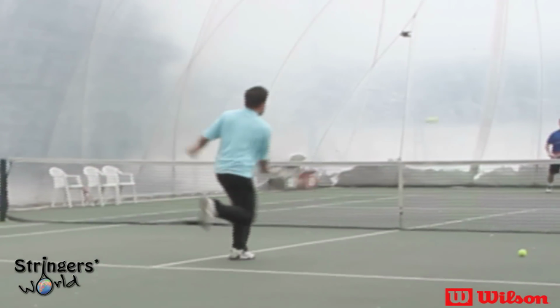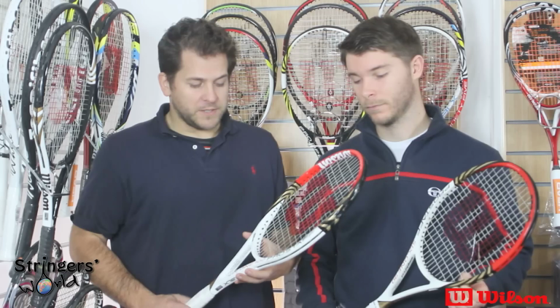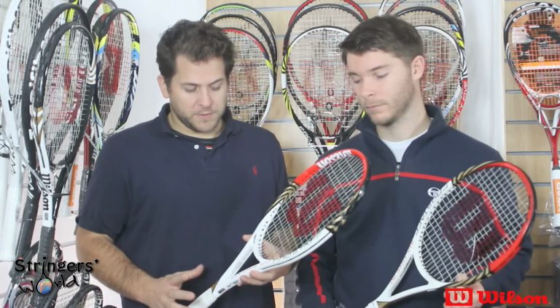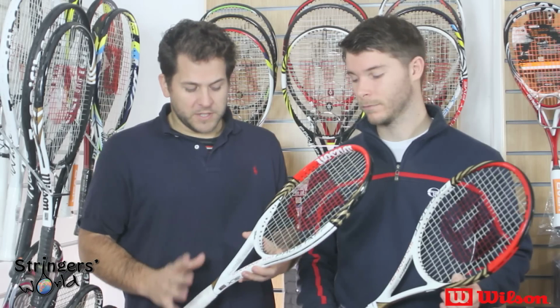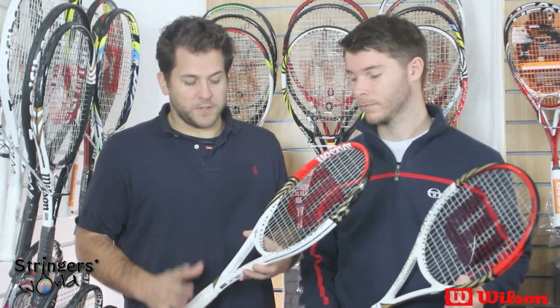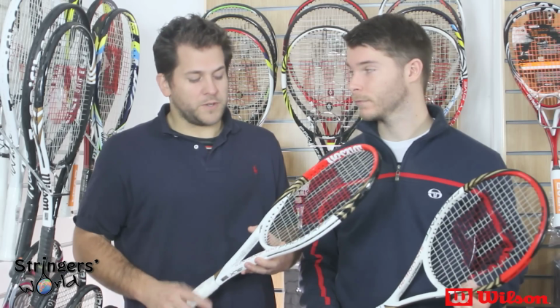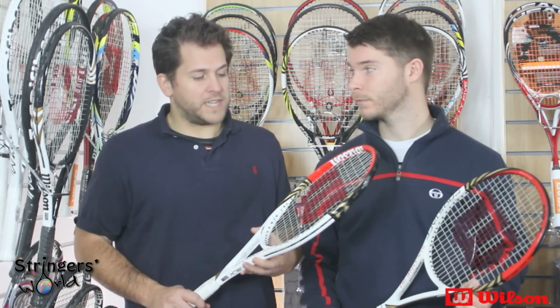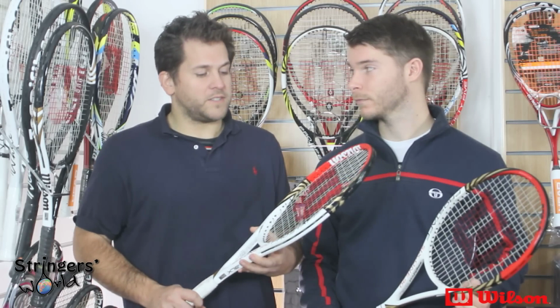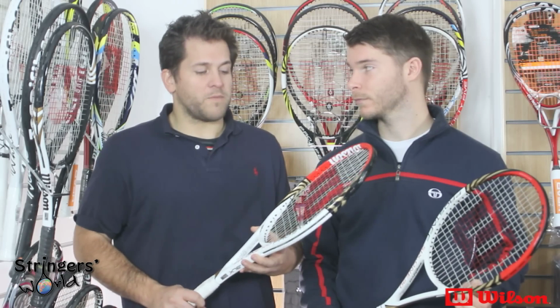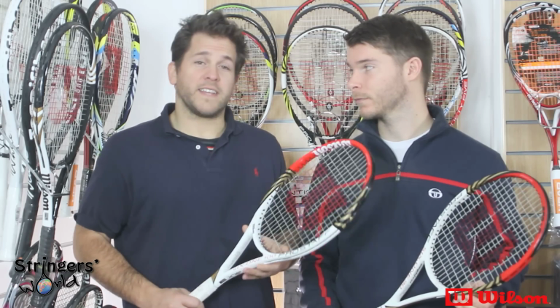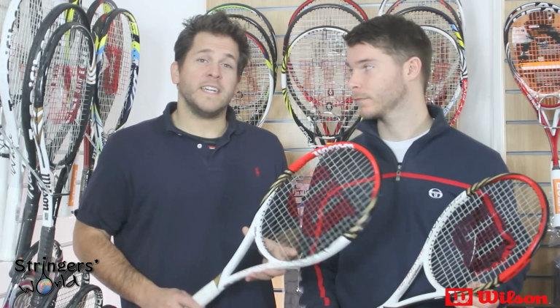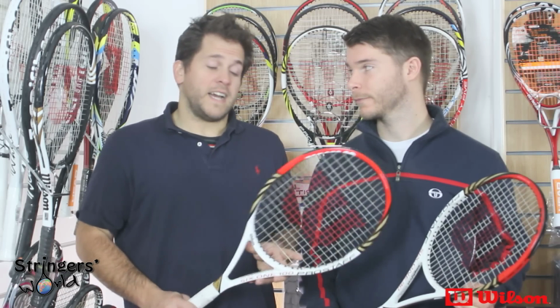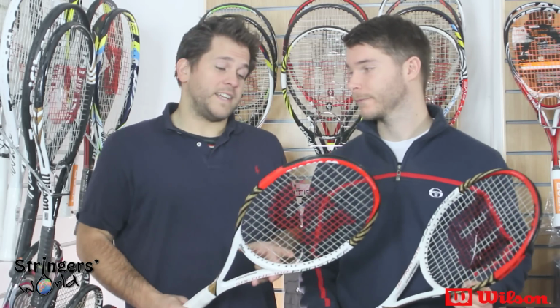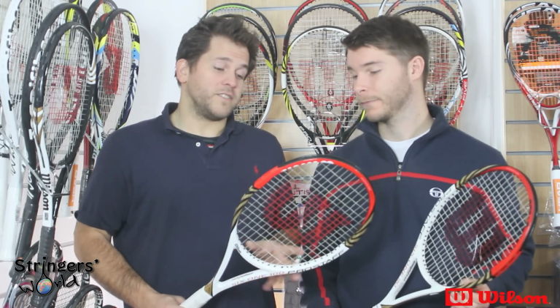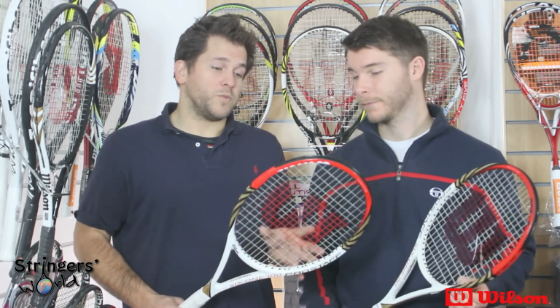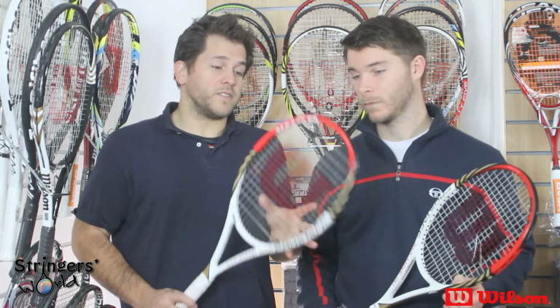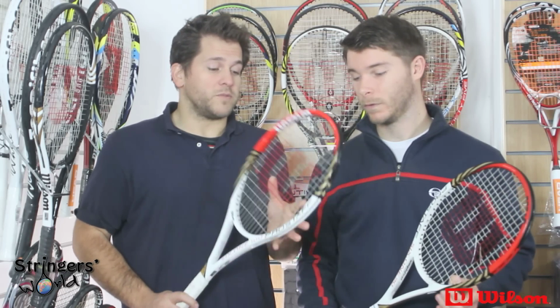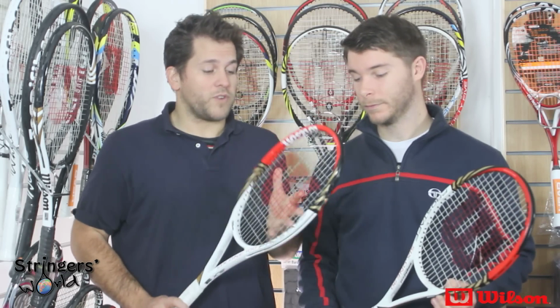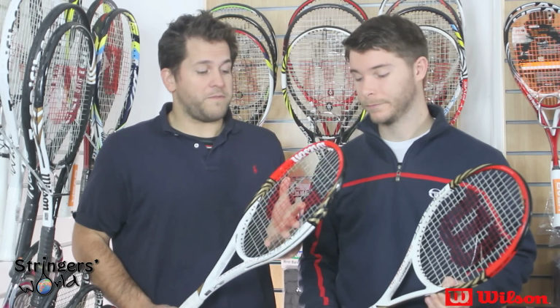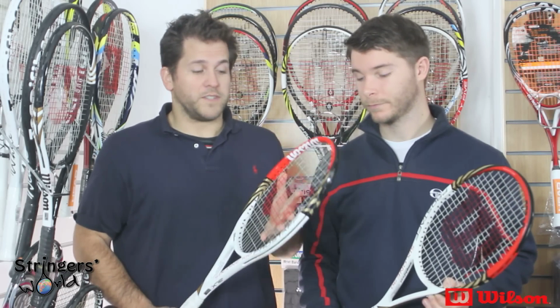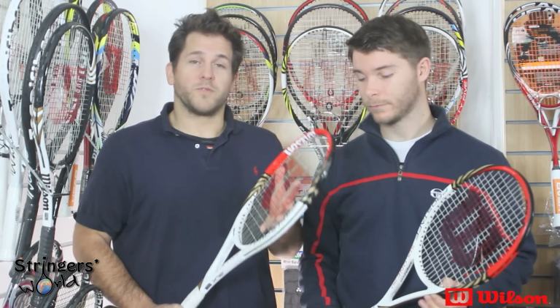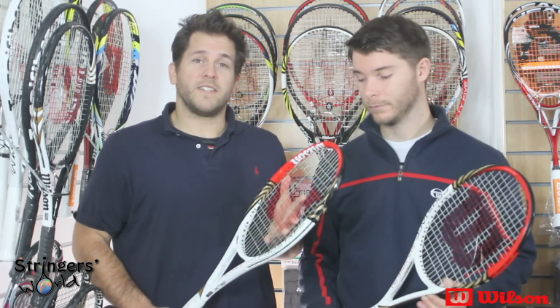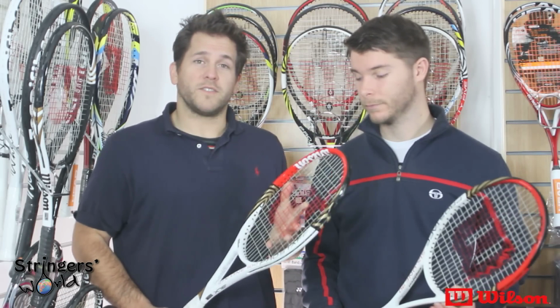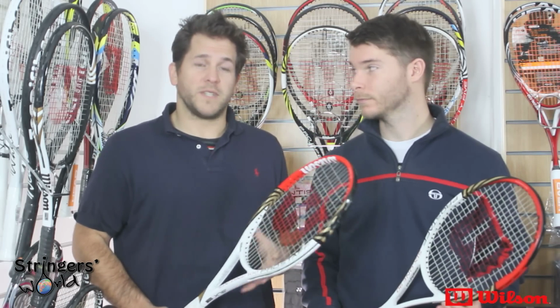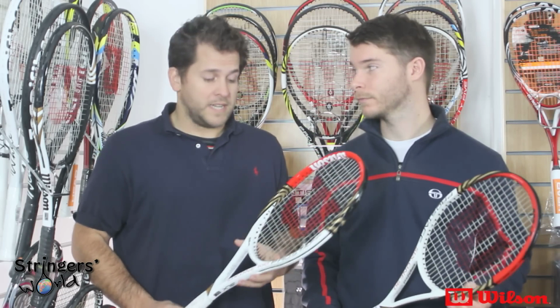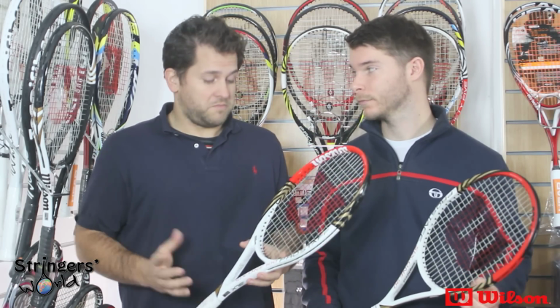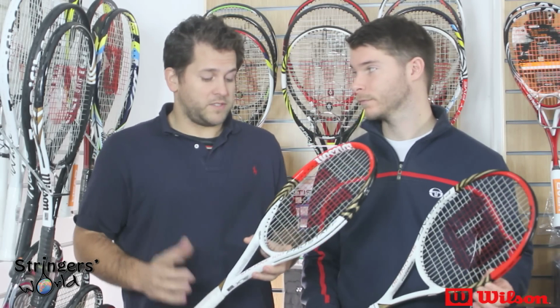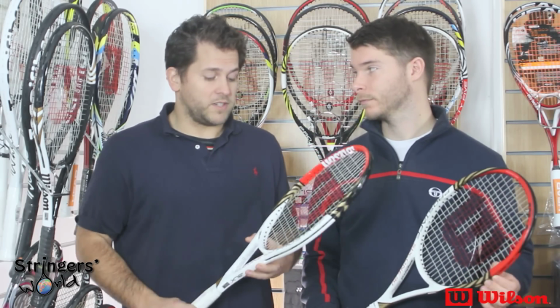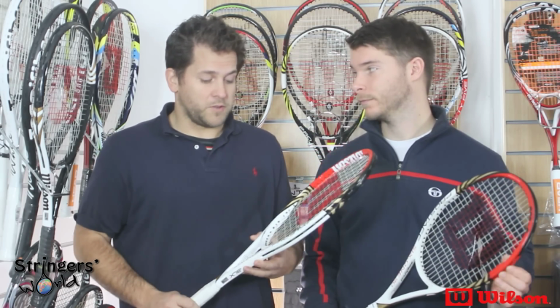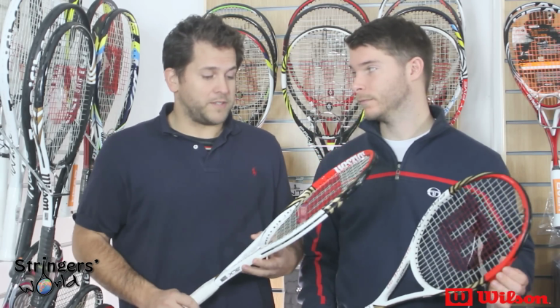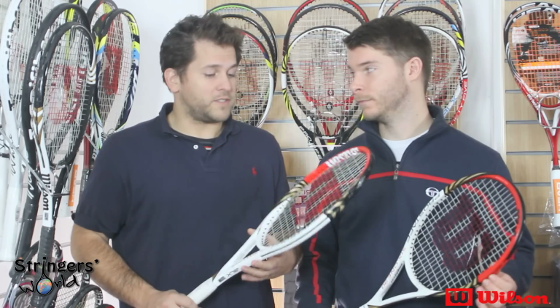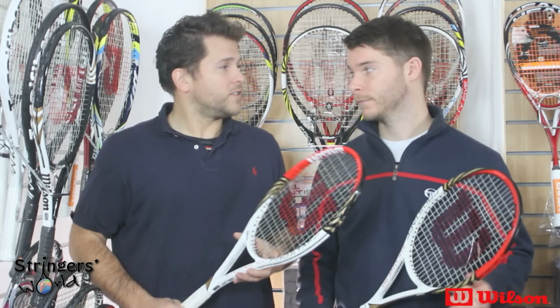If you're looking for a 280 gram racket and you want some great feel and great touch from it, this is a good place to start looking.